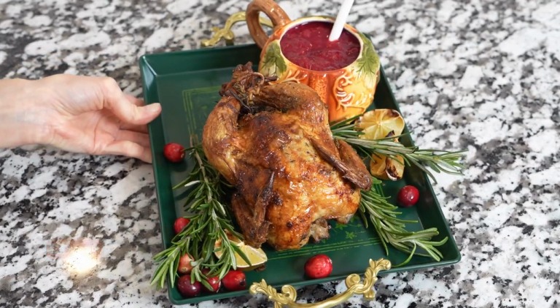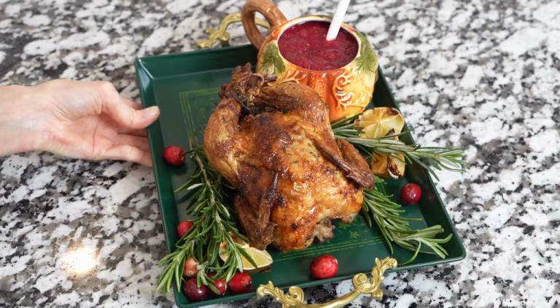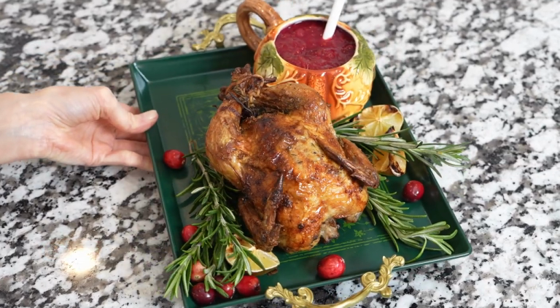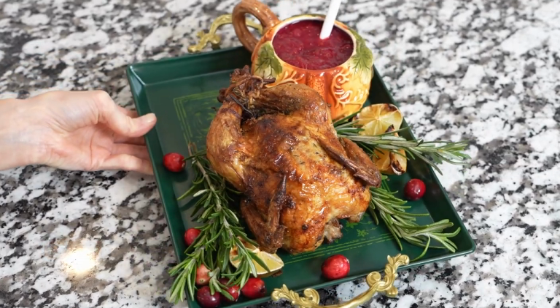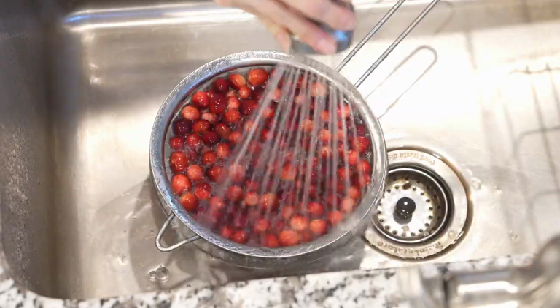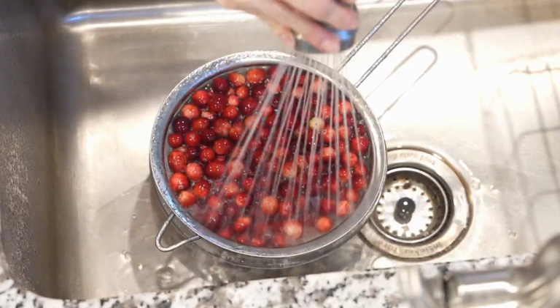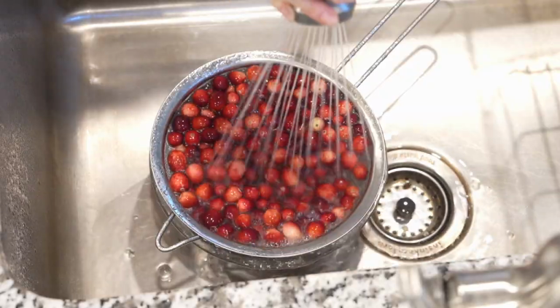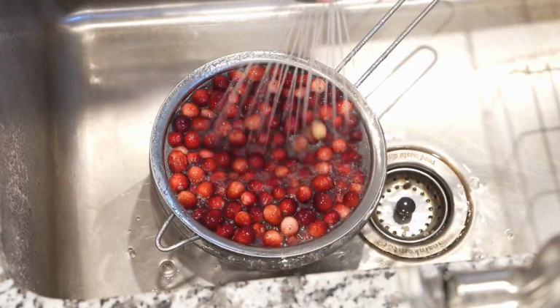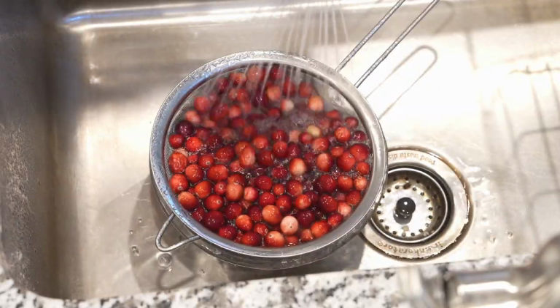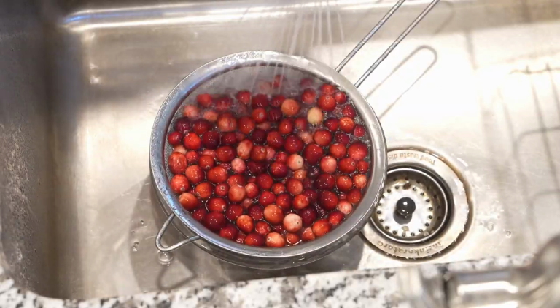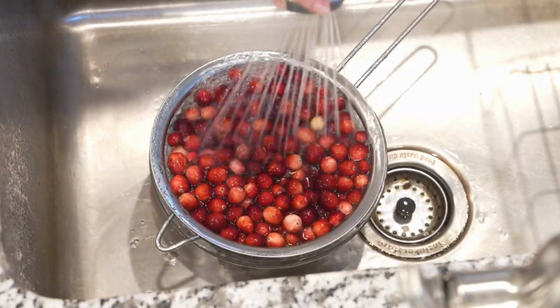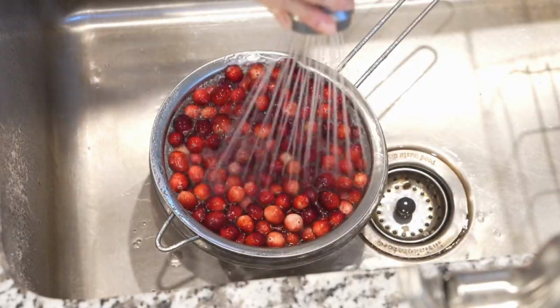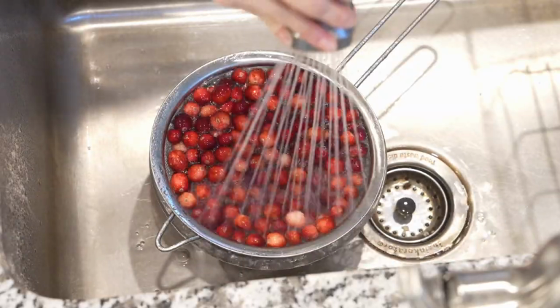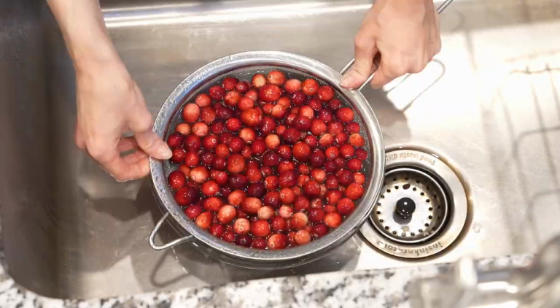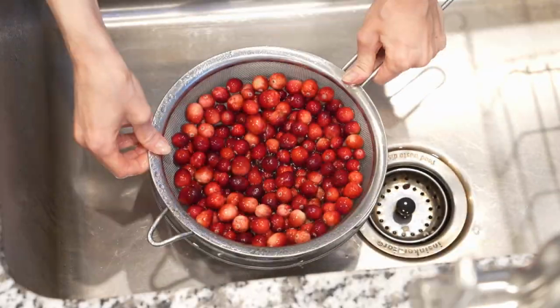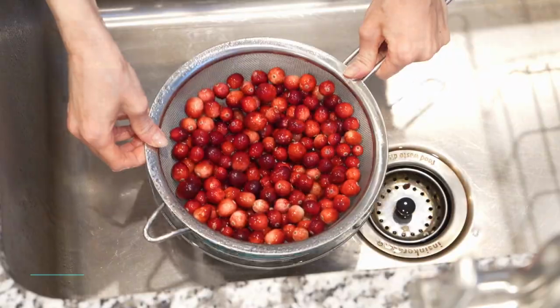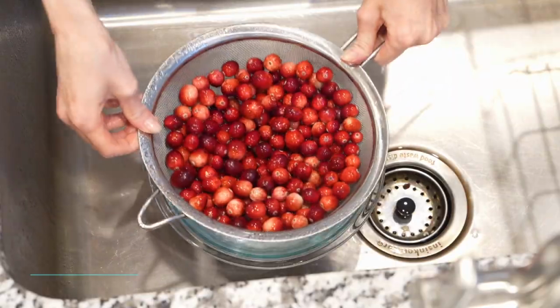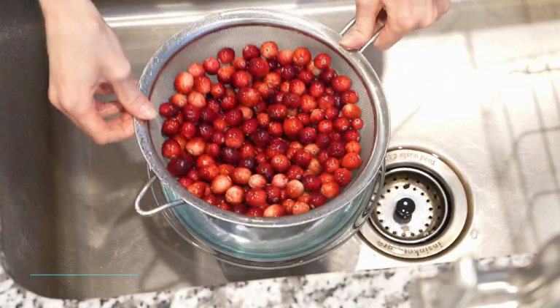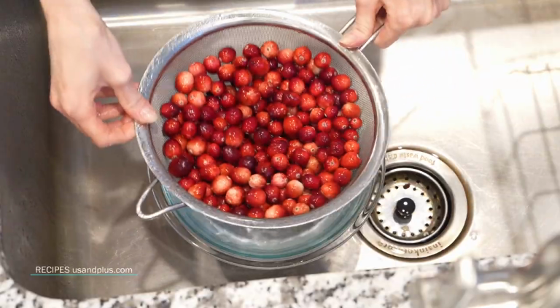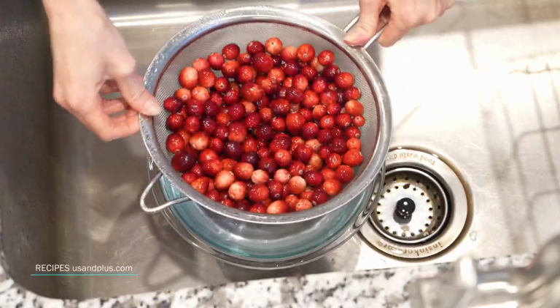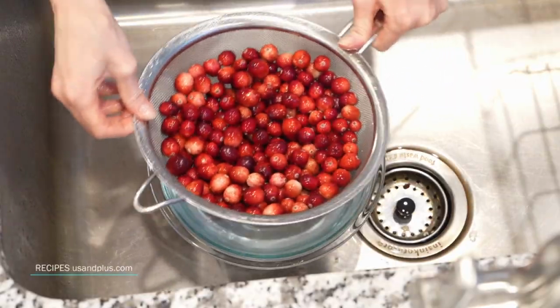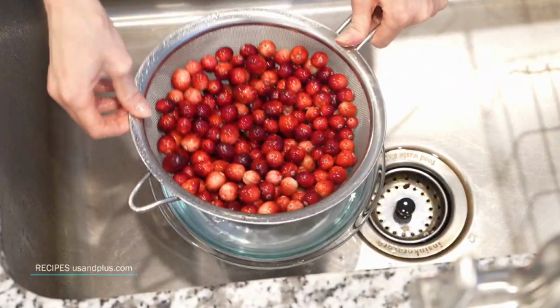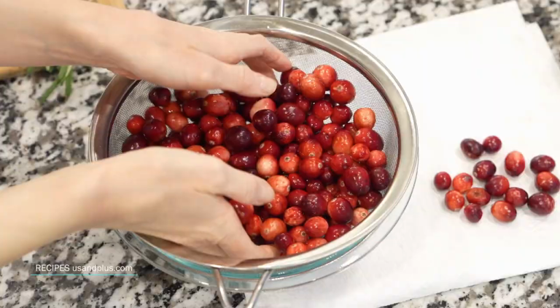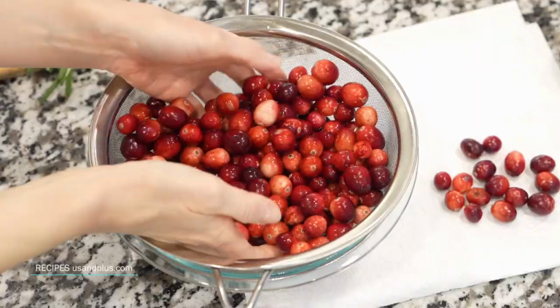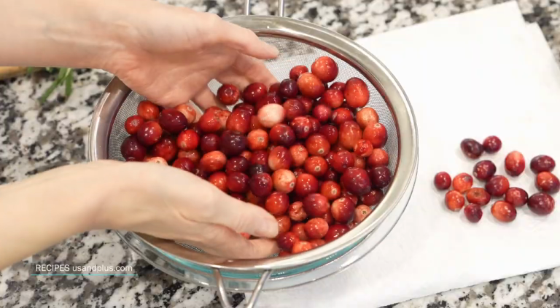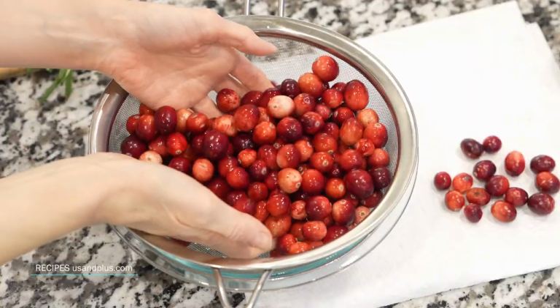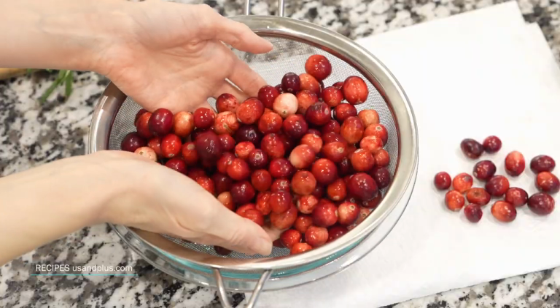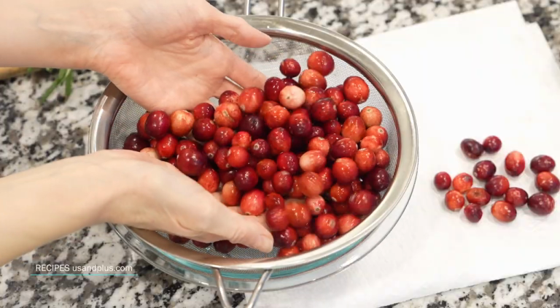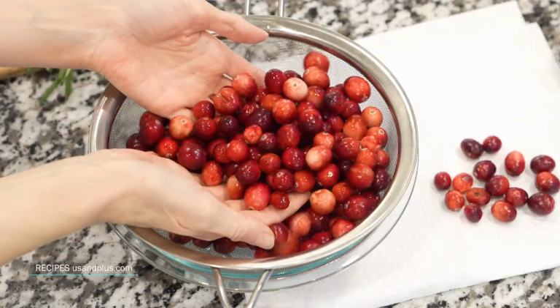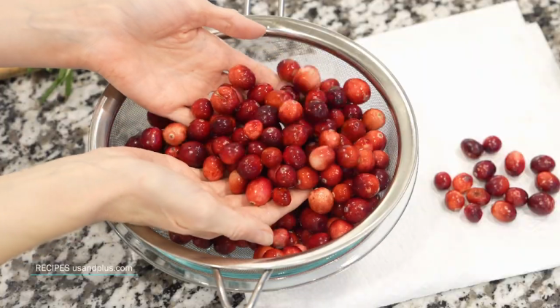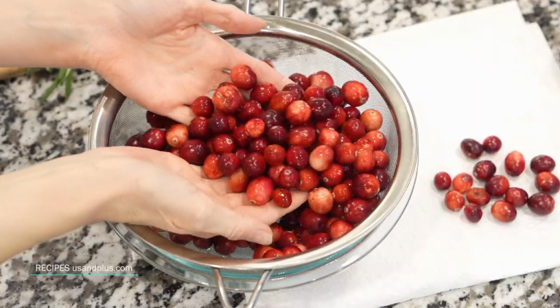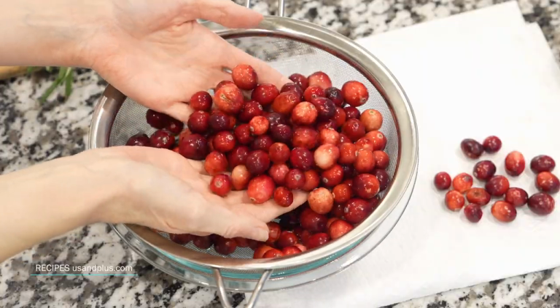Start with cranberries — wash and sort through them, discarding any bruised or brown berries.